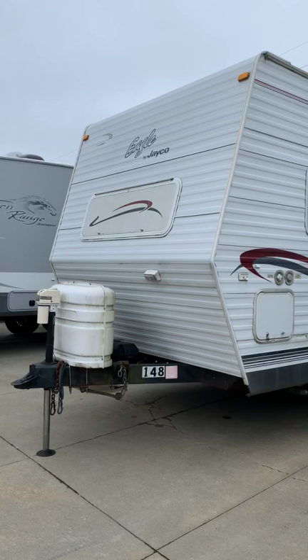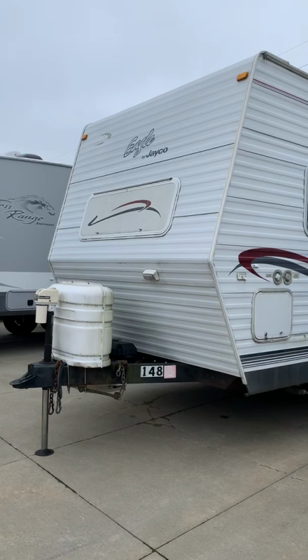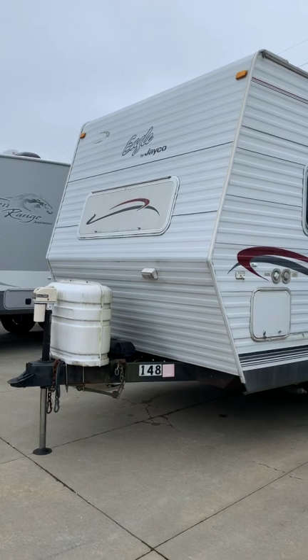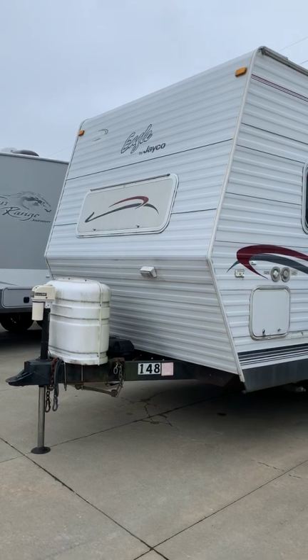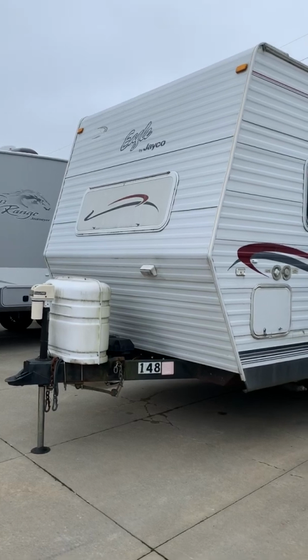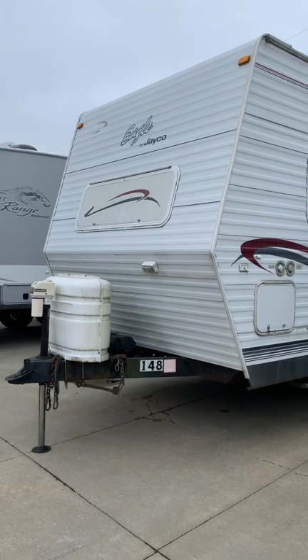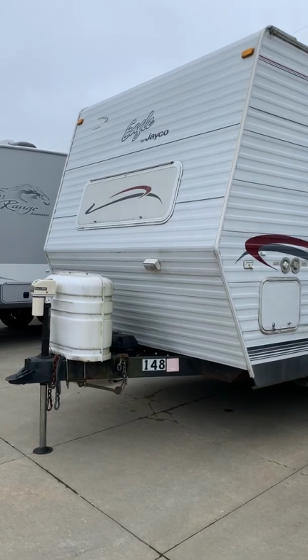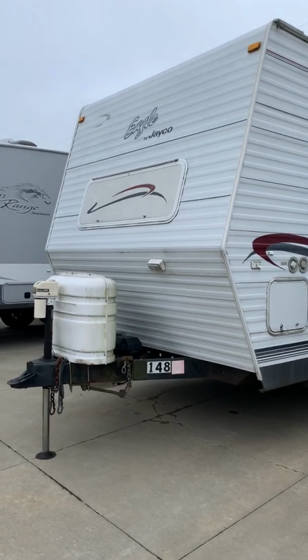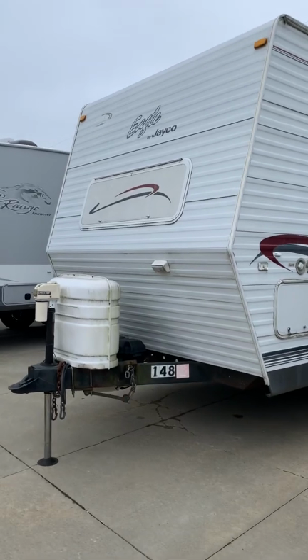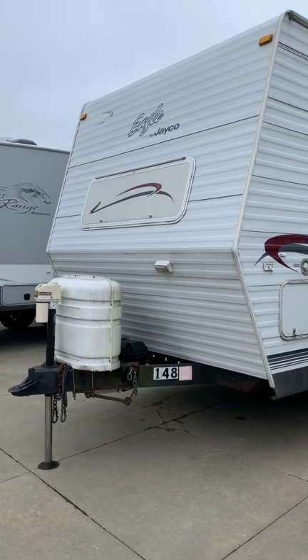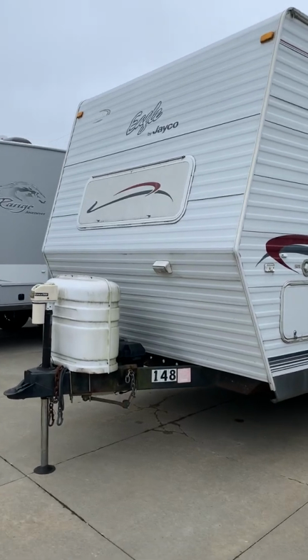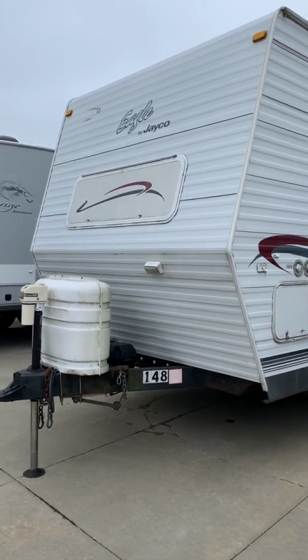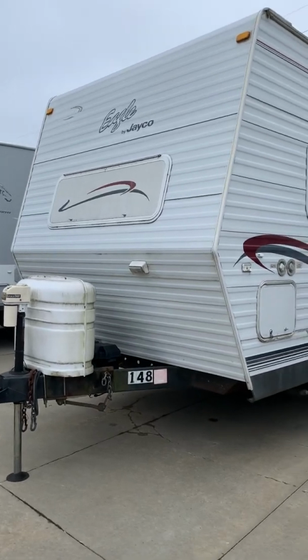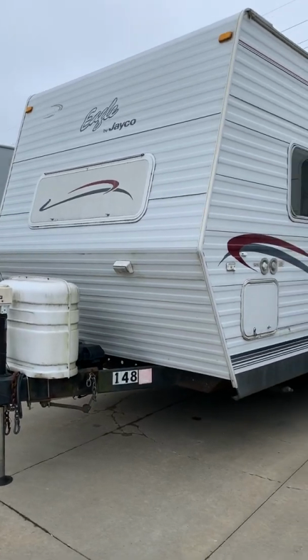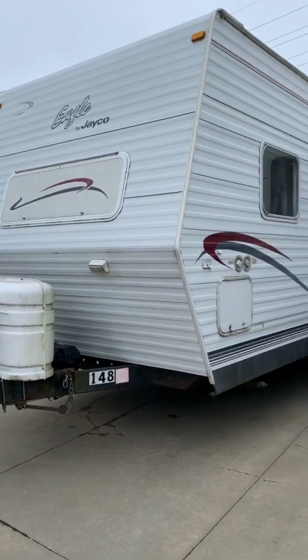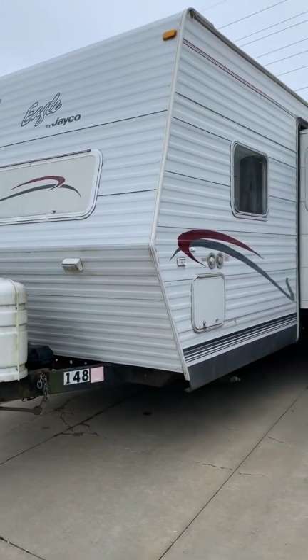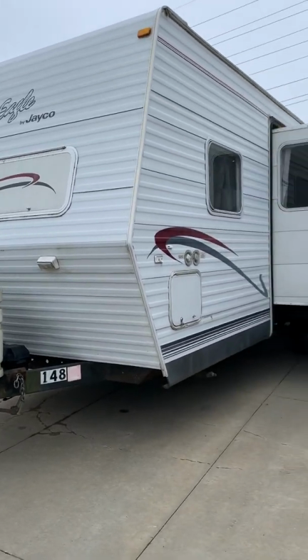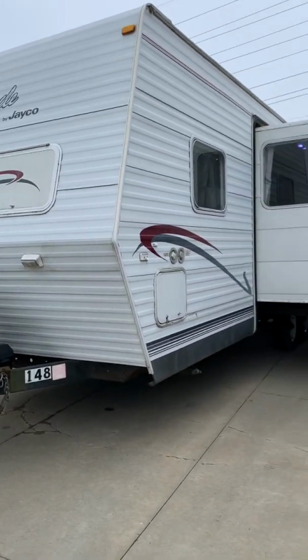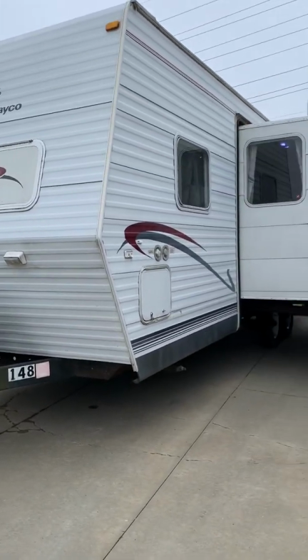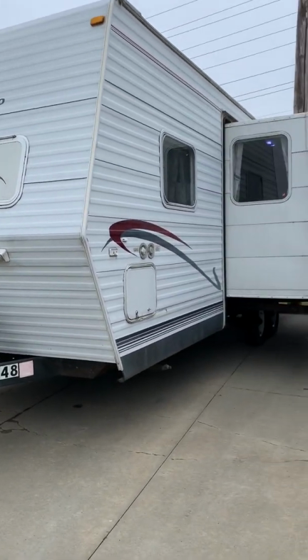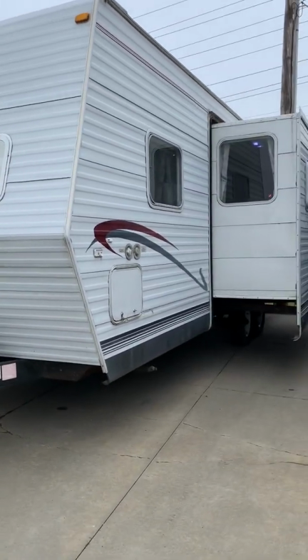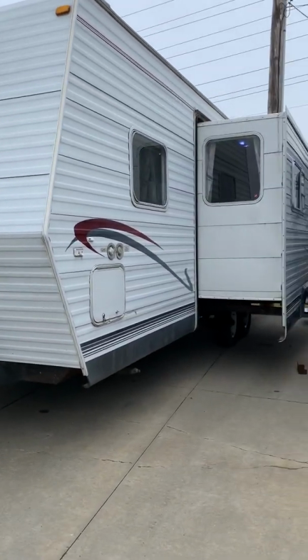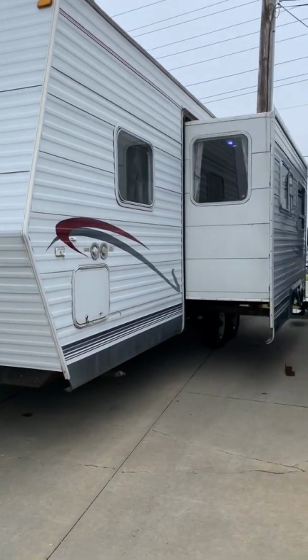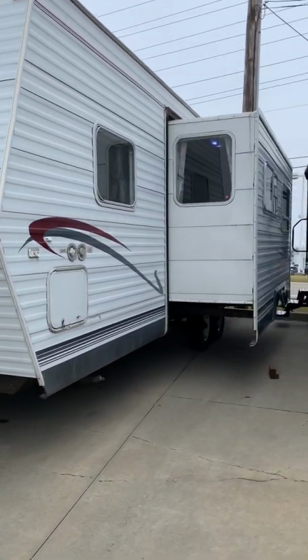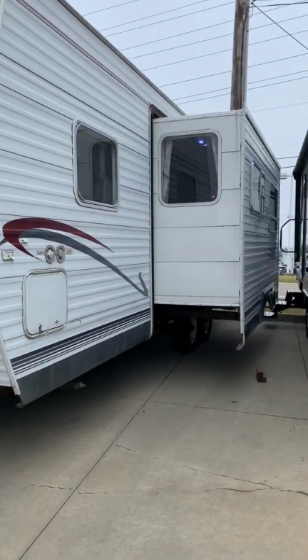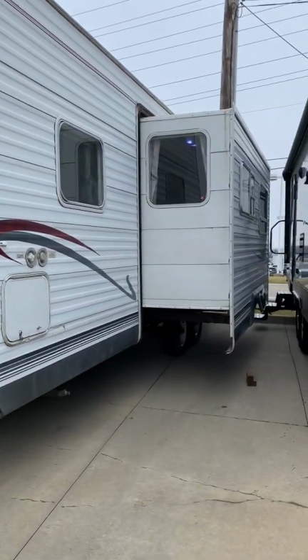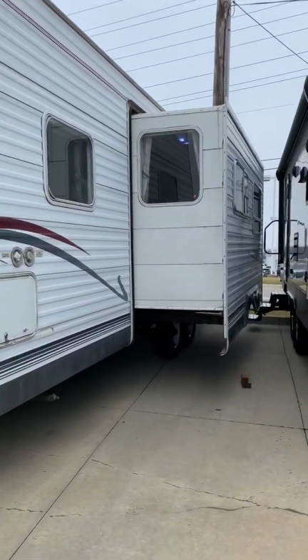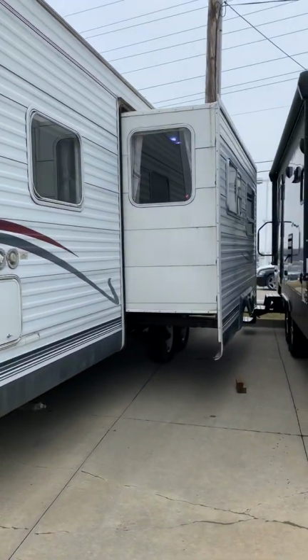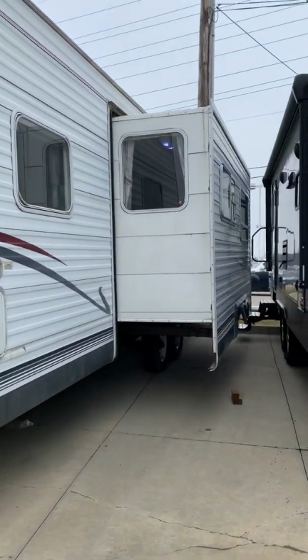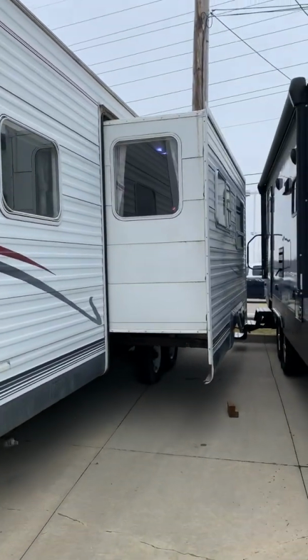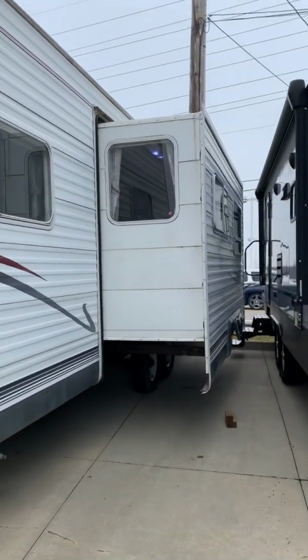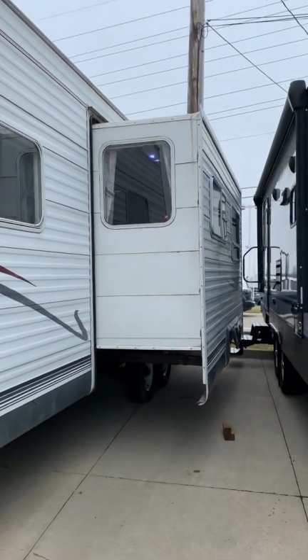Hi, Sissy! This is Sierra at Traverse St. Louis RV, and this is our 2002 Jayco Eagle.